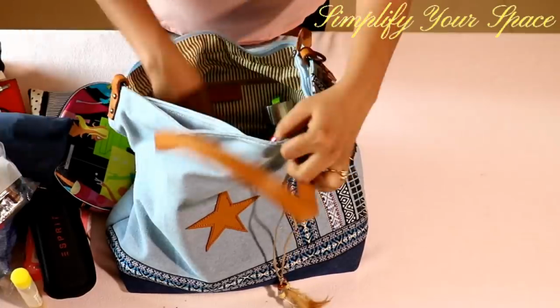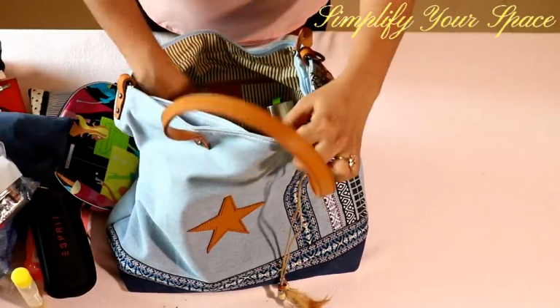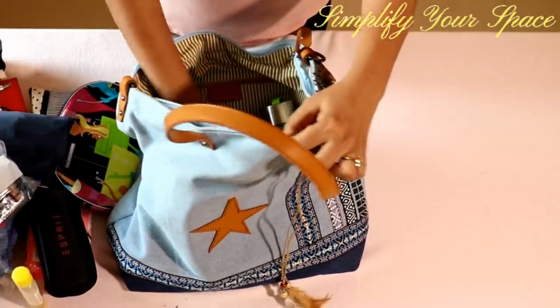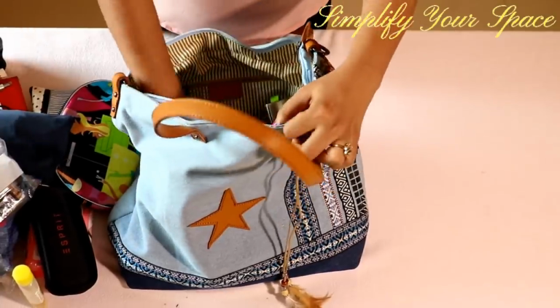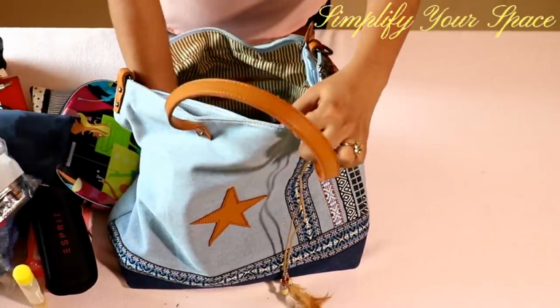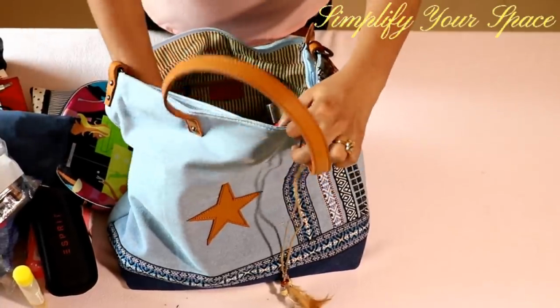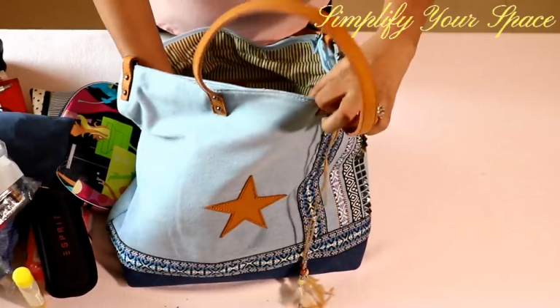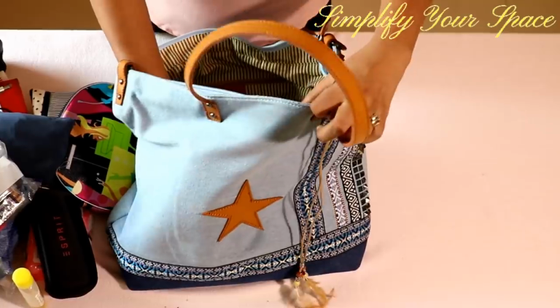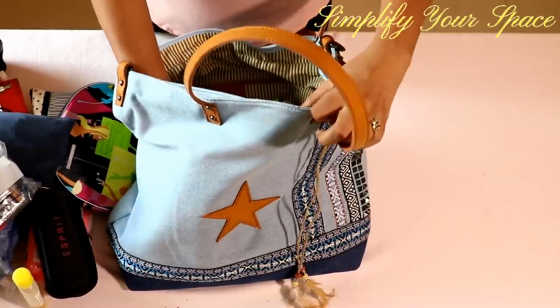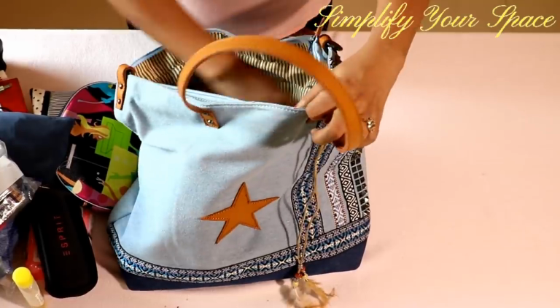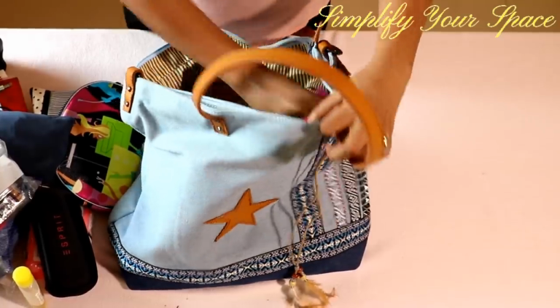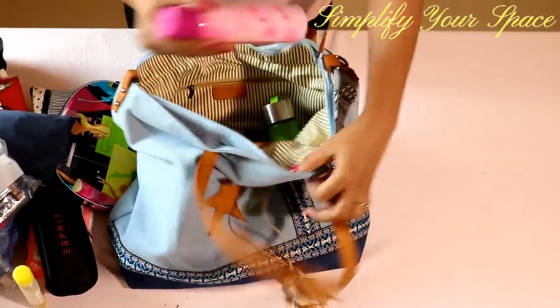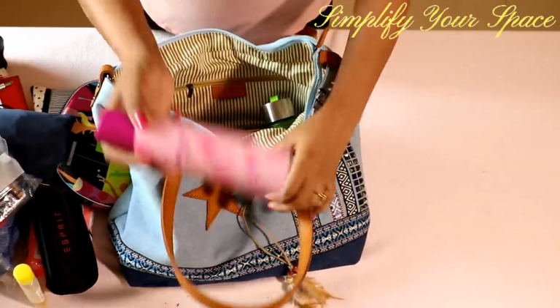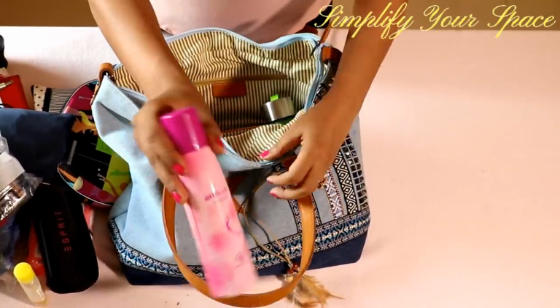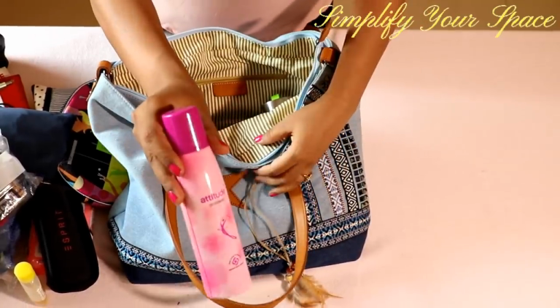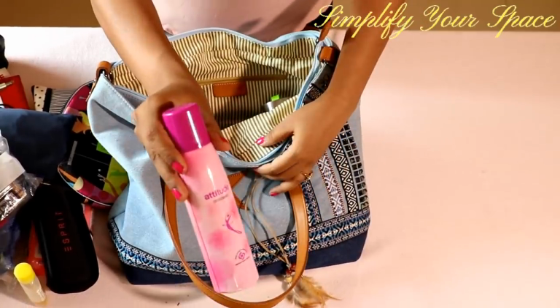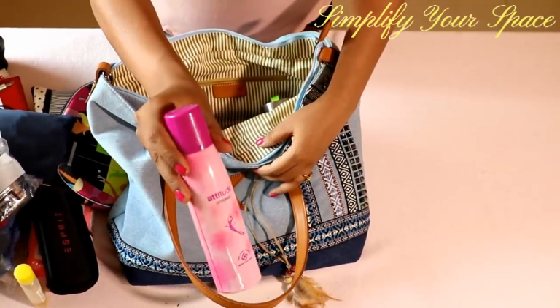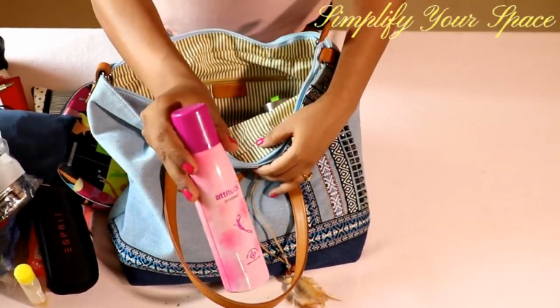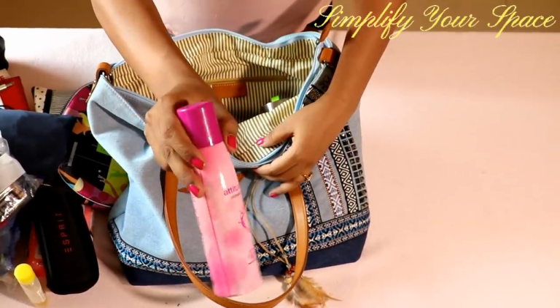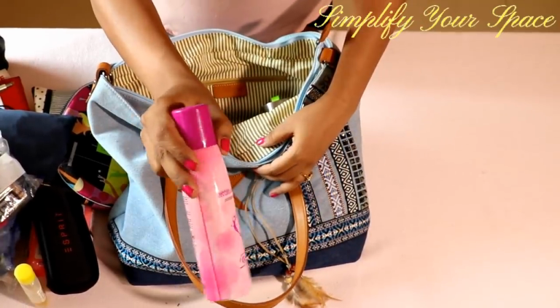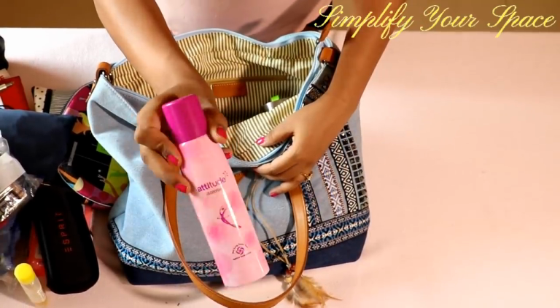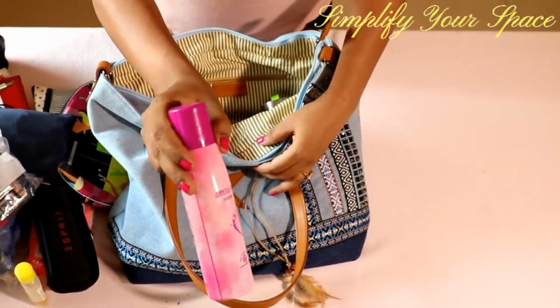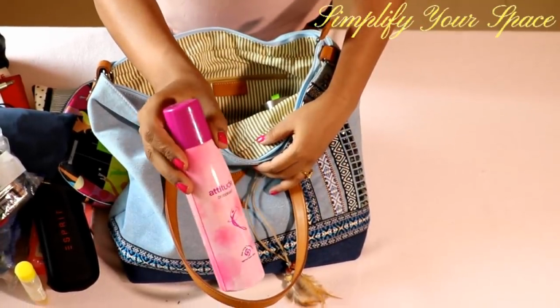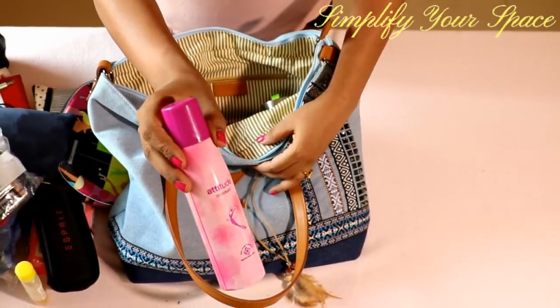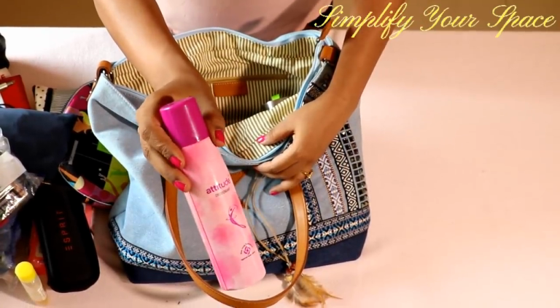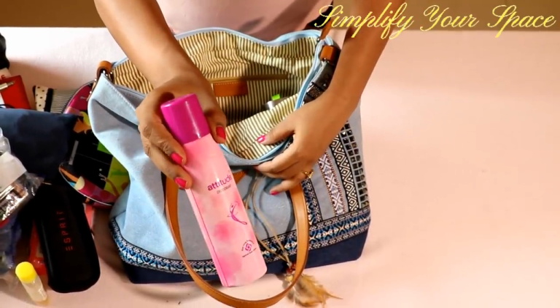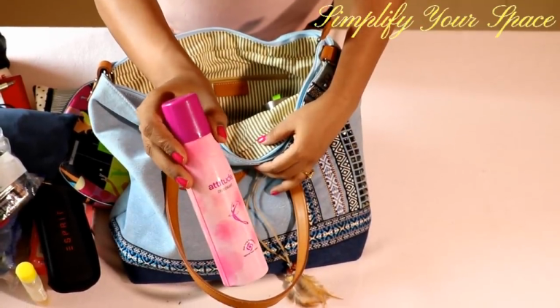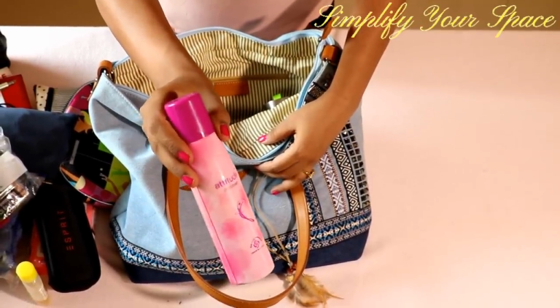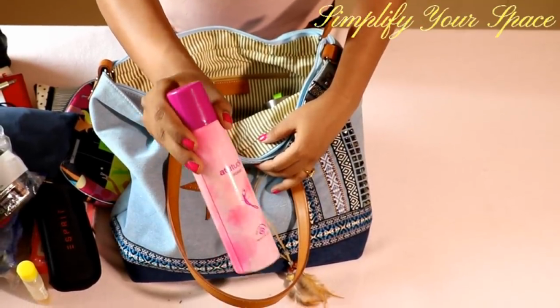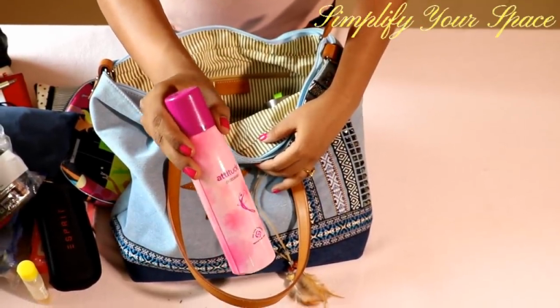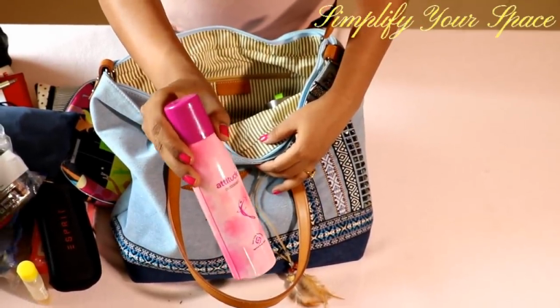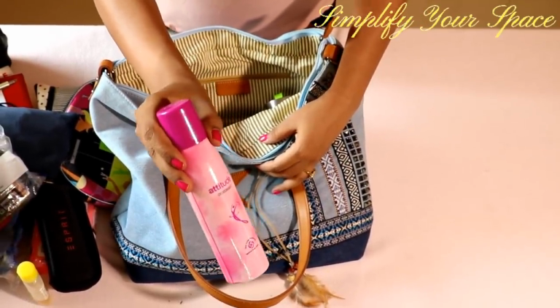Keep a deodorant in your bag to smell fresh all the time. It's very useful for longer and delayed travels.